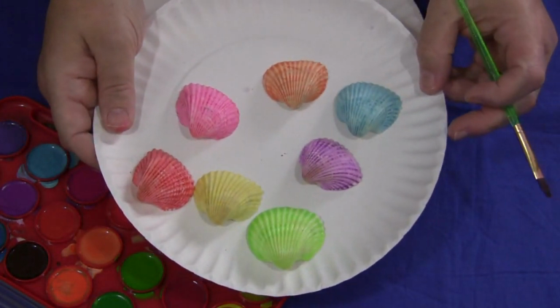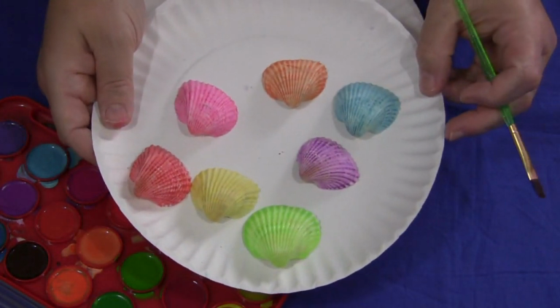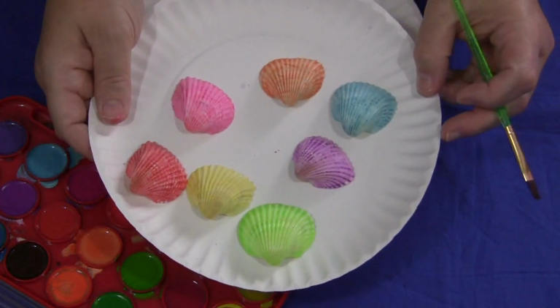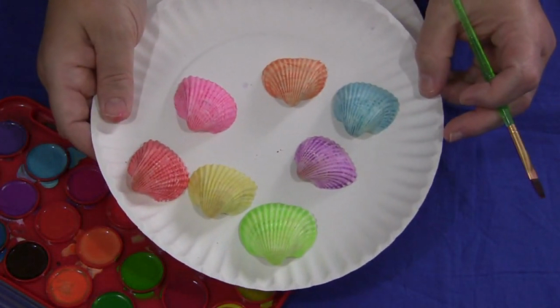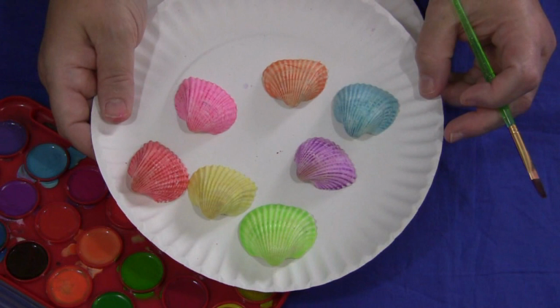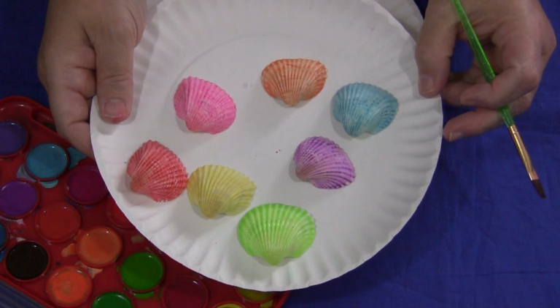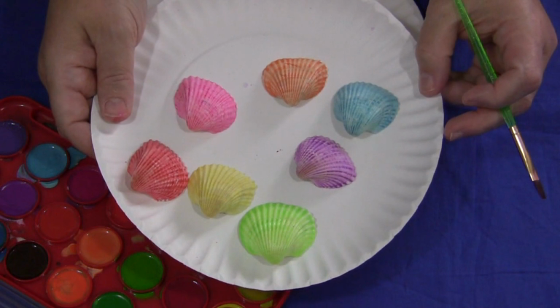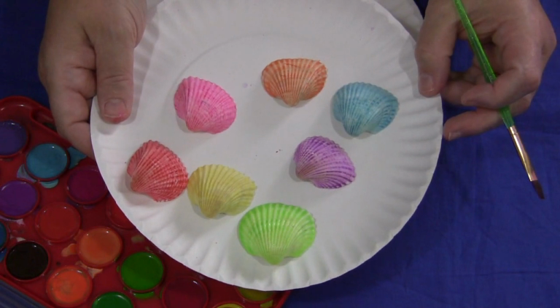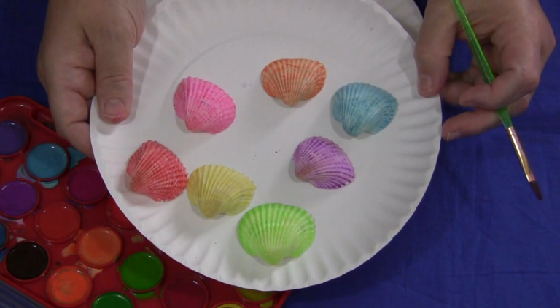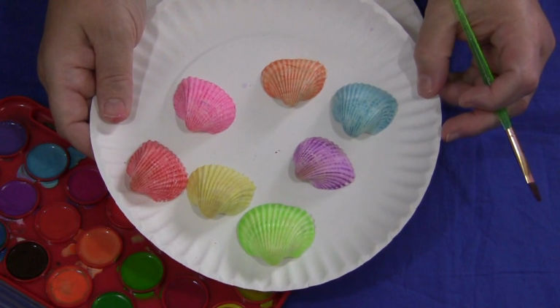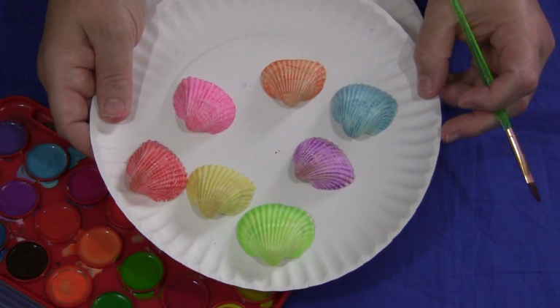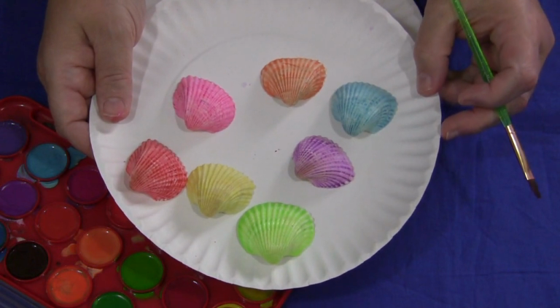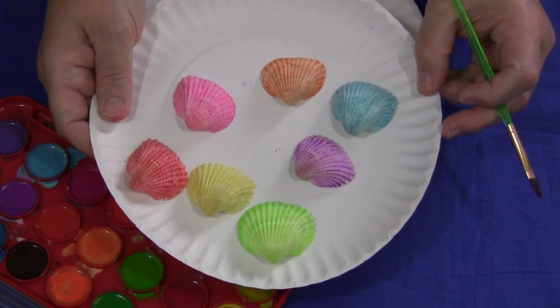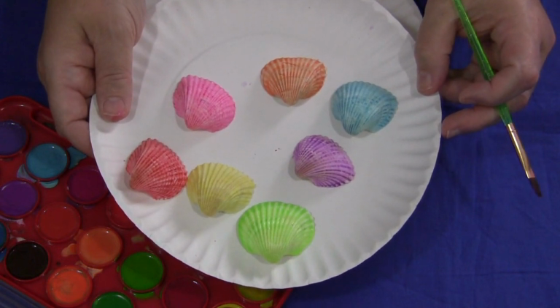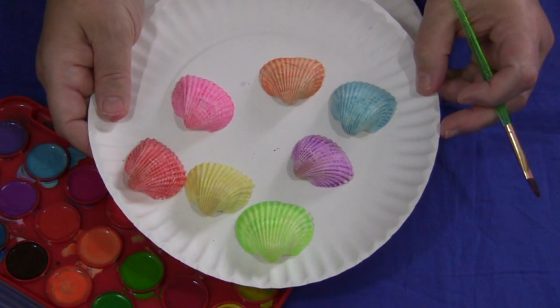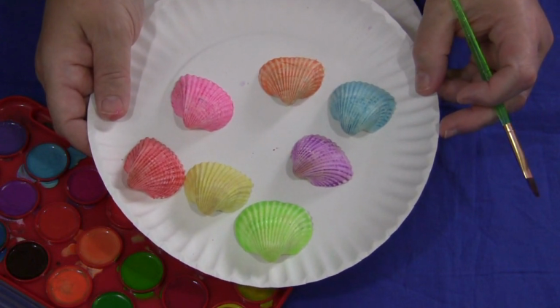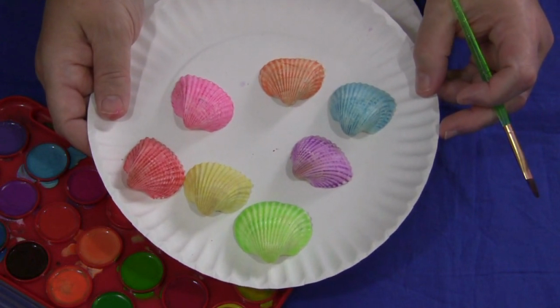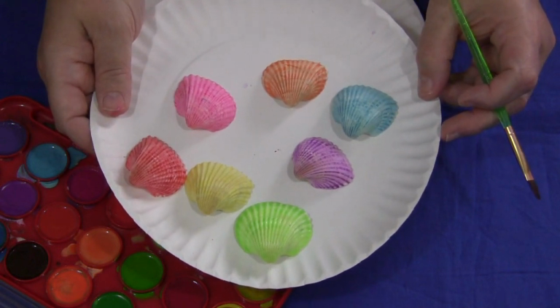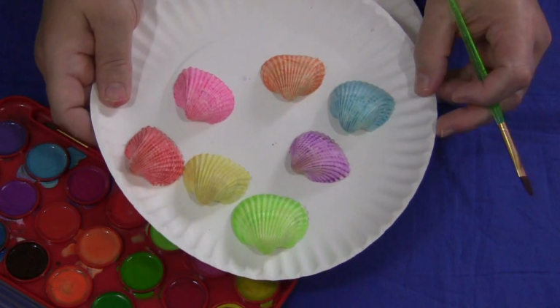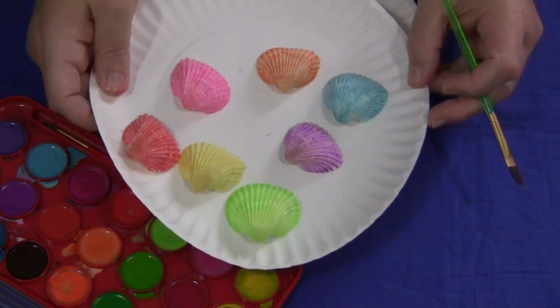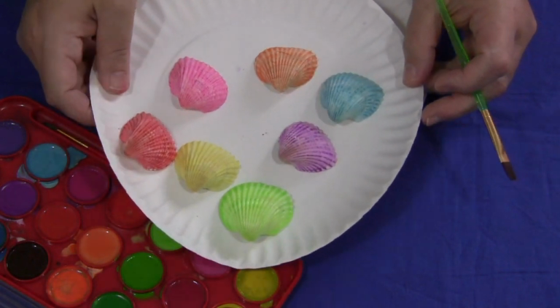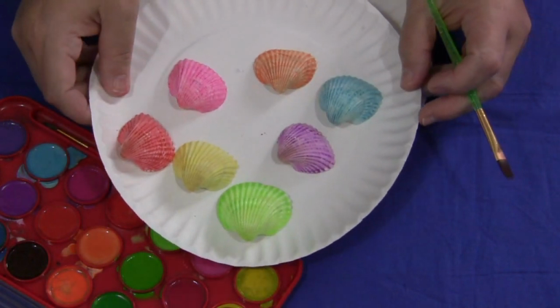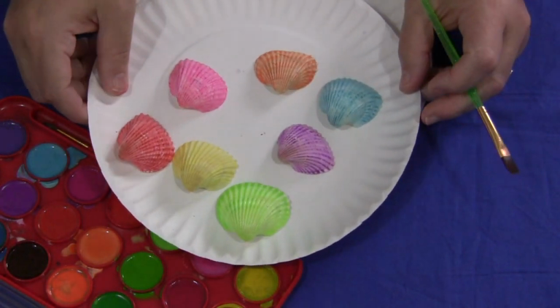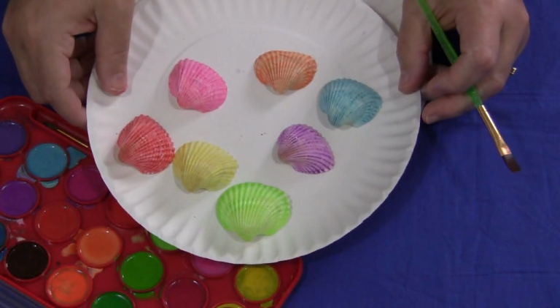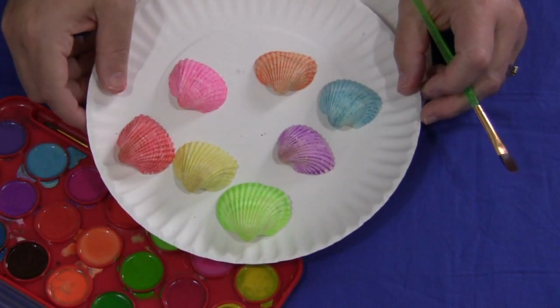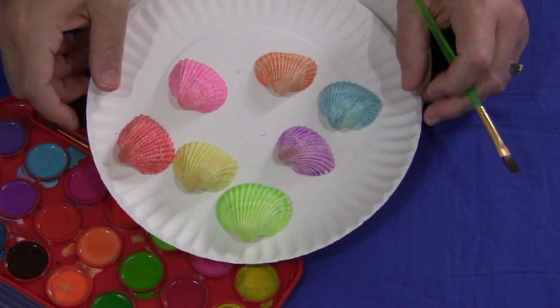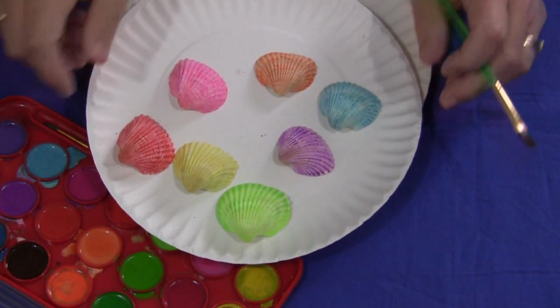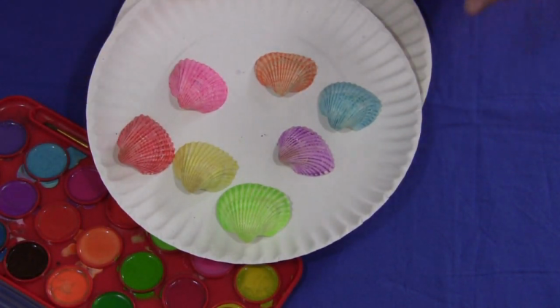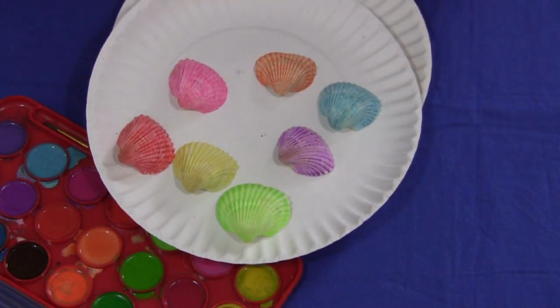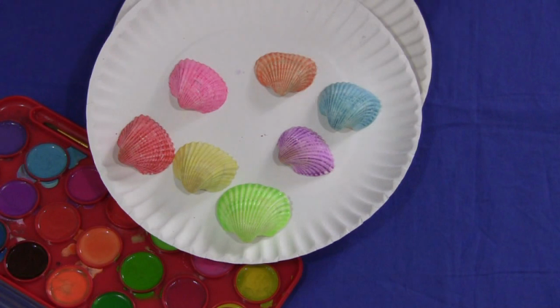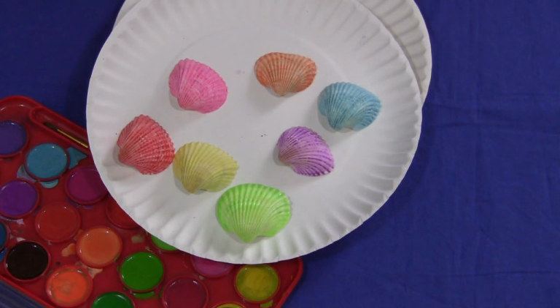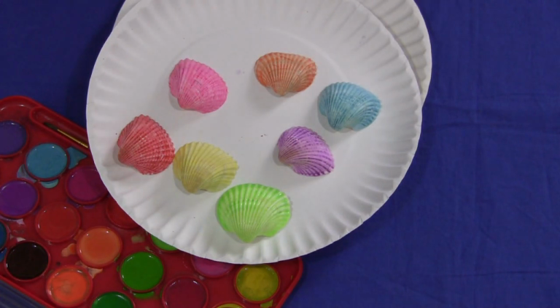For Seashell Painting, I'm Shelly Lovett with ChildCareLand.com. Thanks for watching.